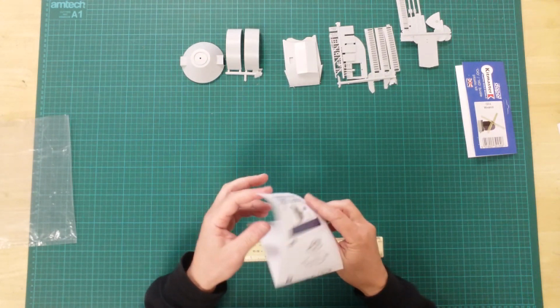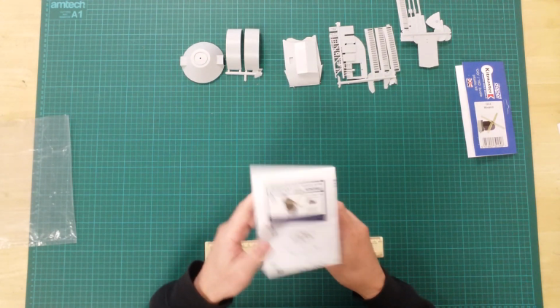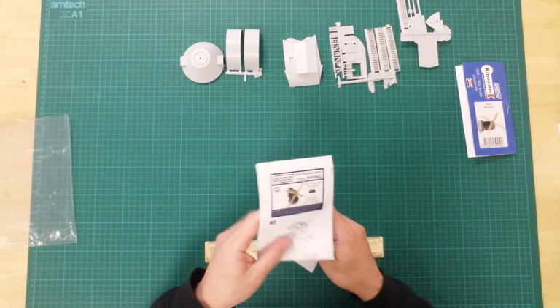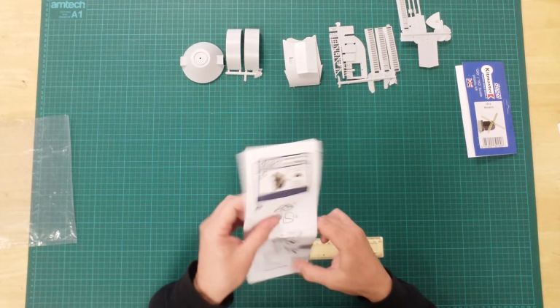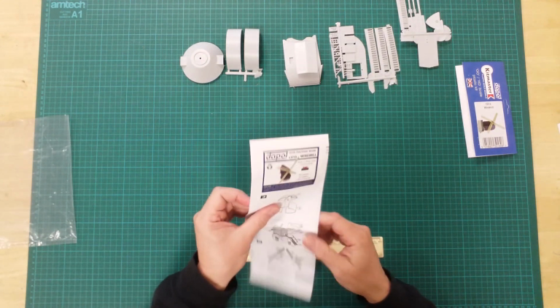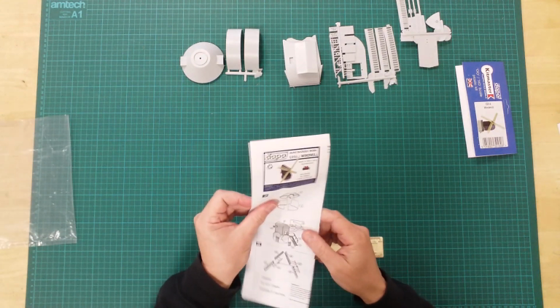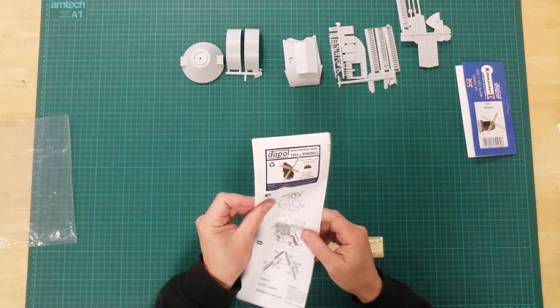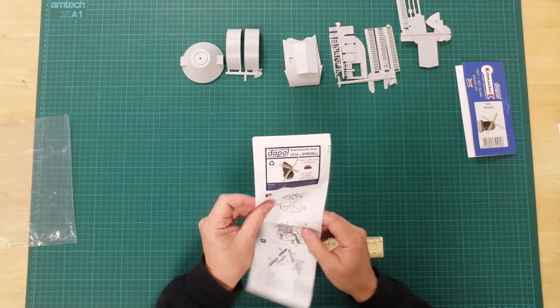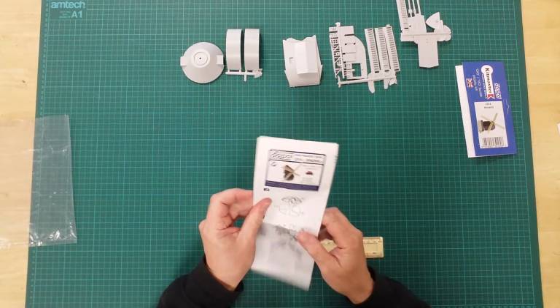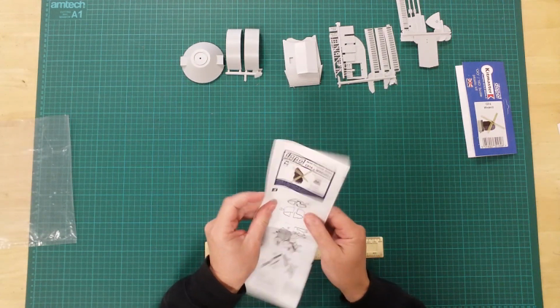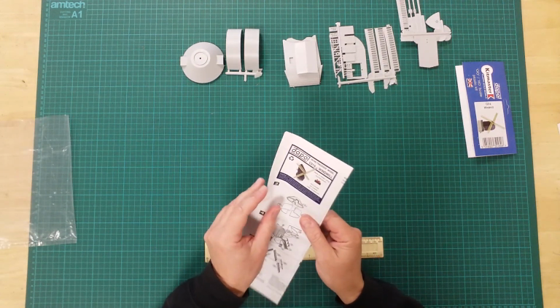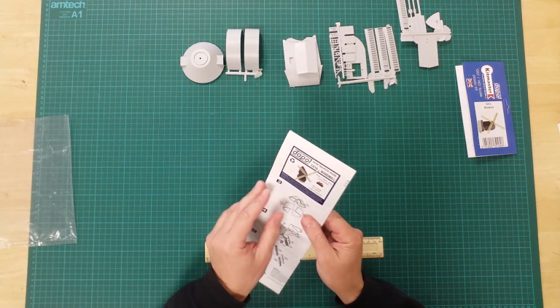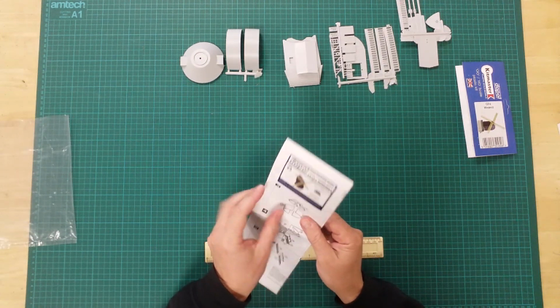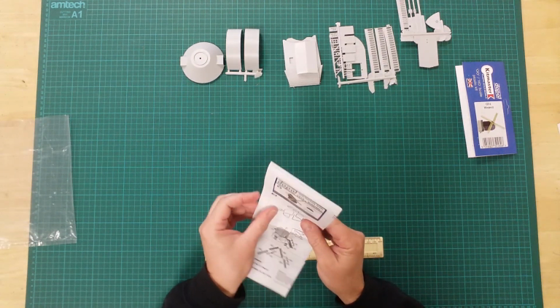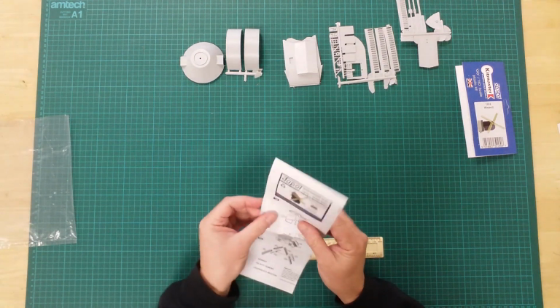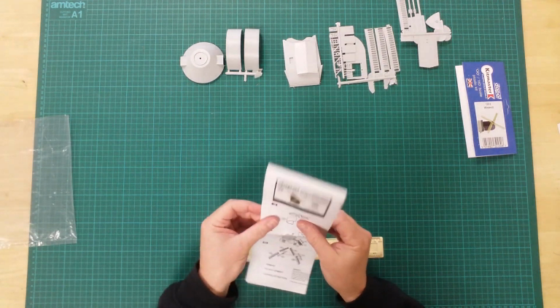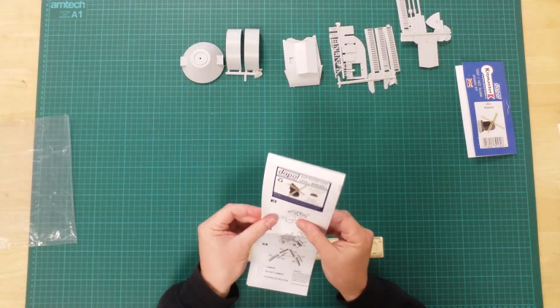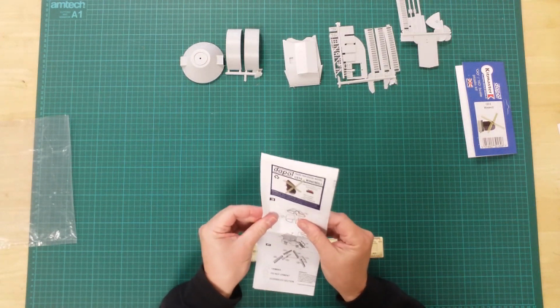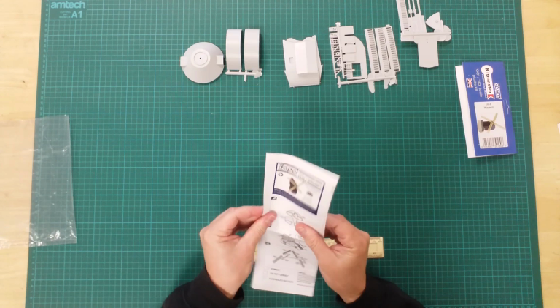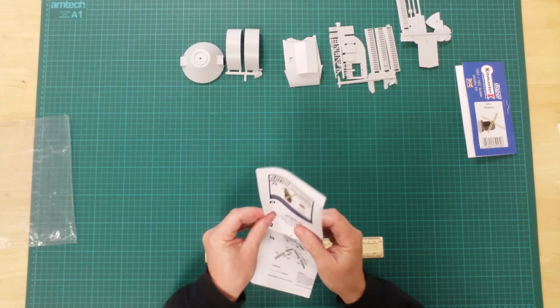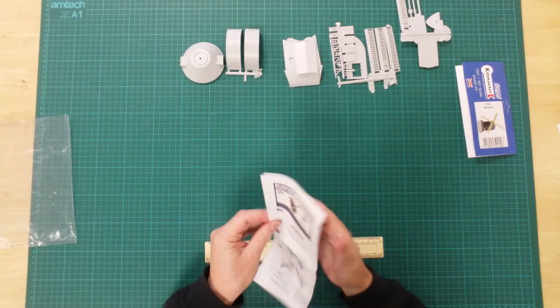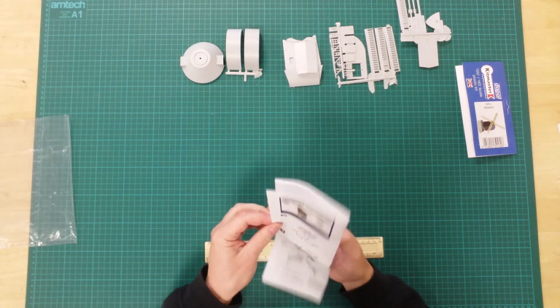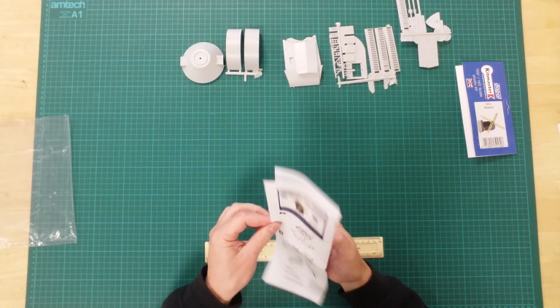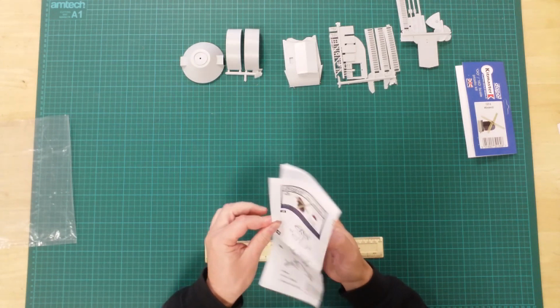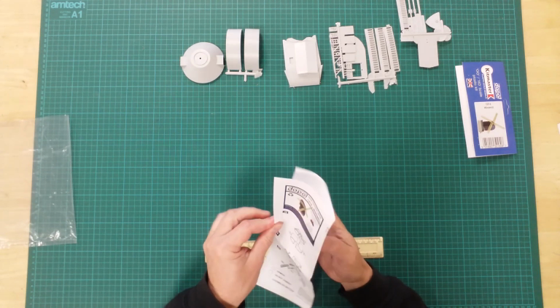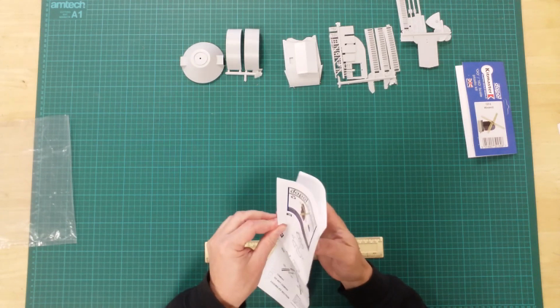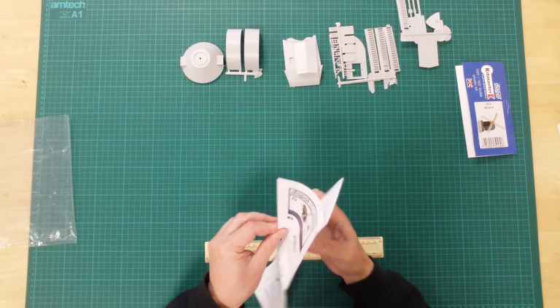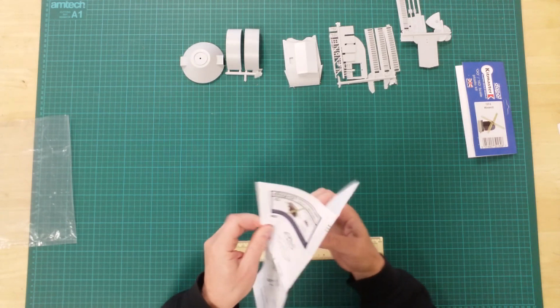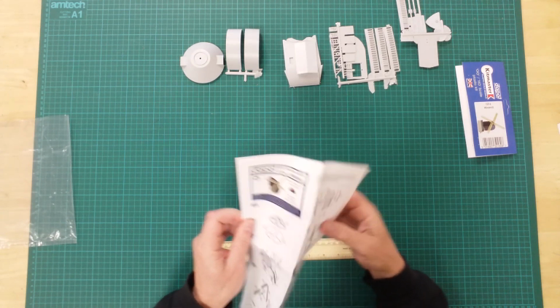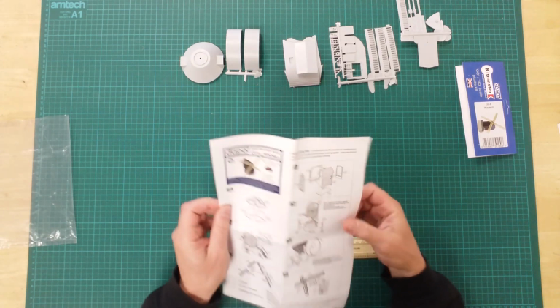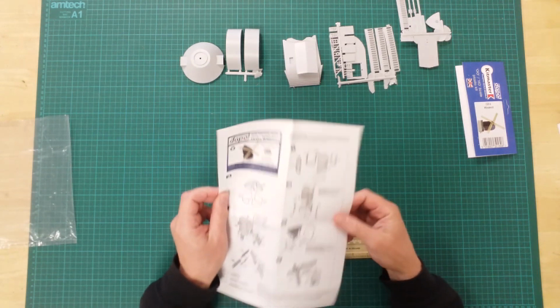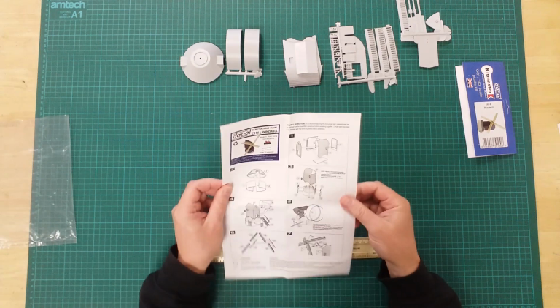A pictorial assembly guide calls out the build in a series of seven logical steps.